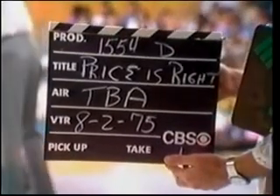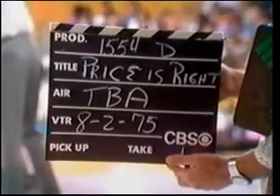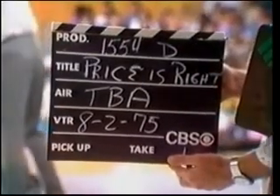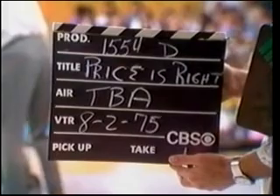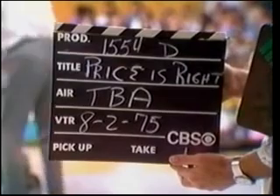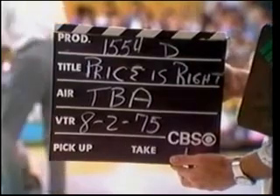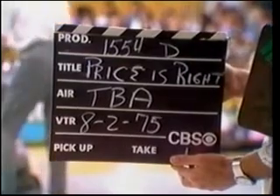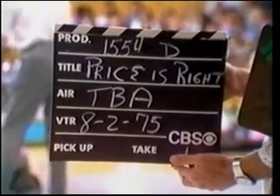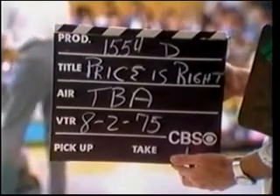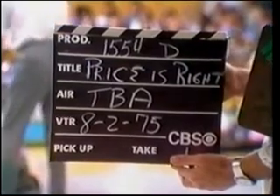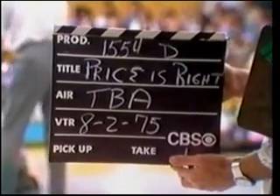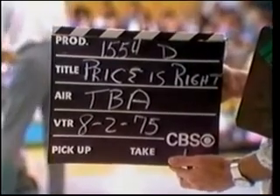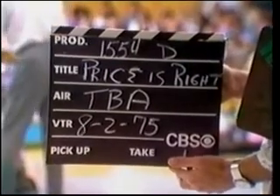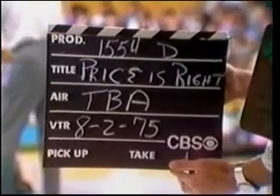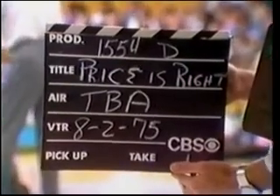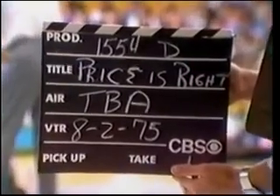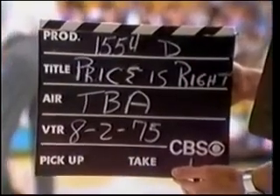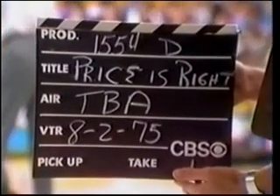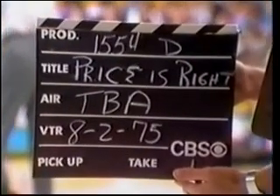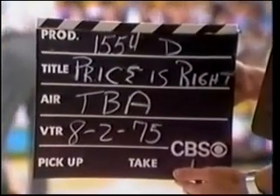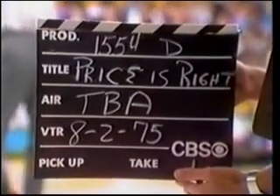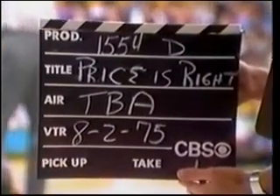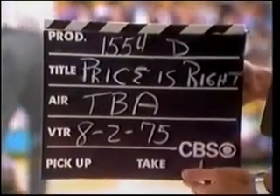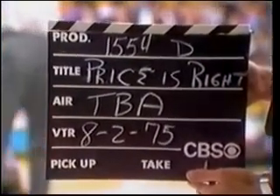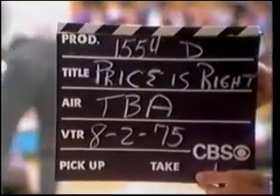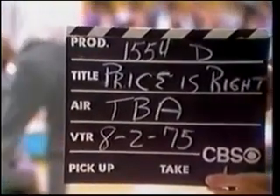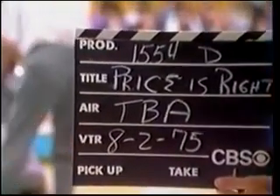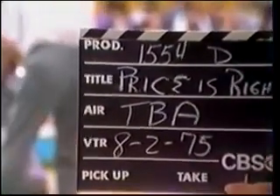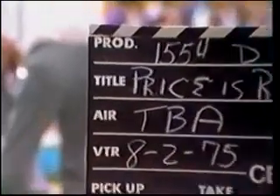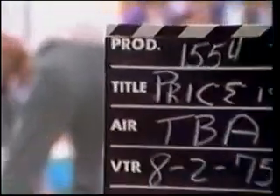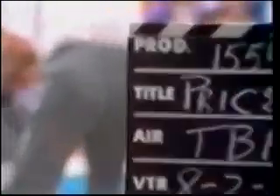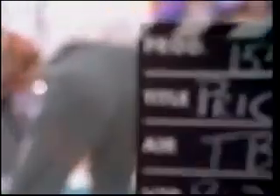This is The Price is Right, production number 1554D, and it's take one.